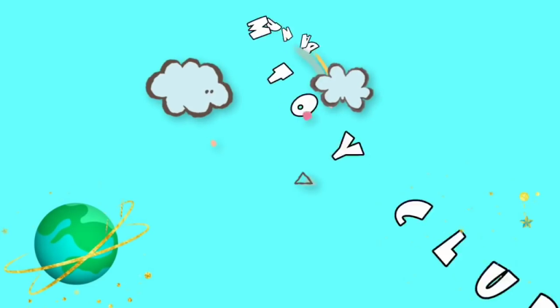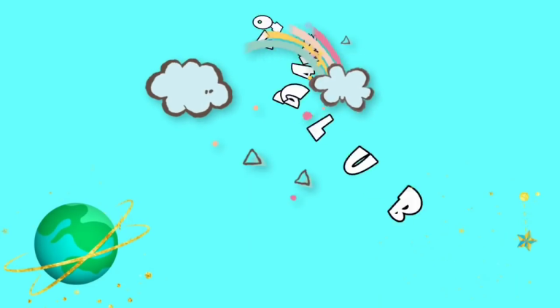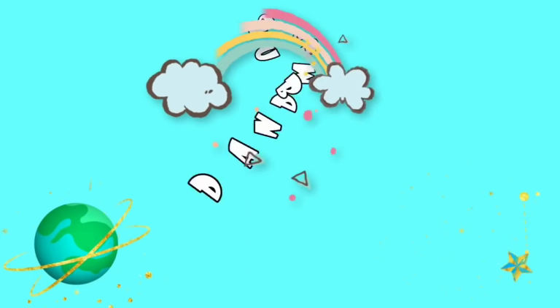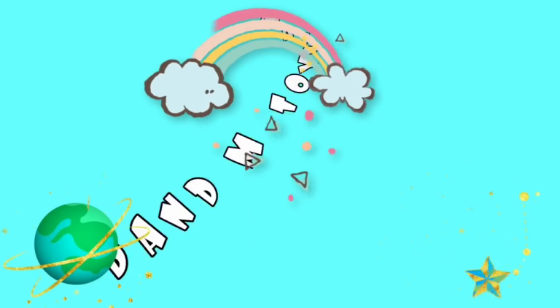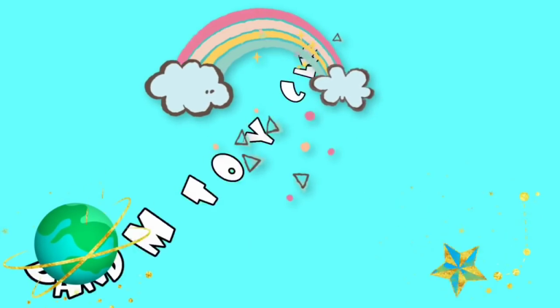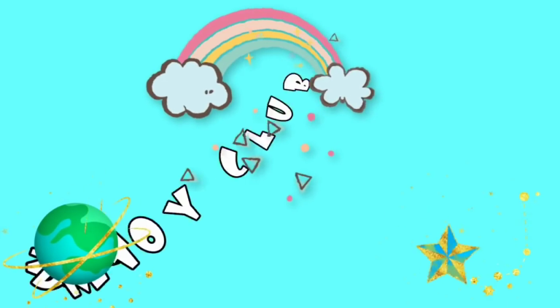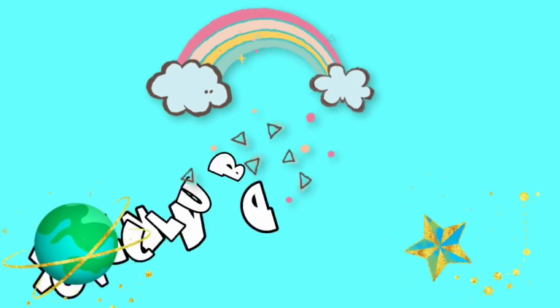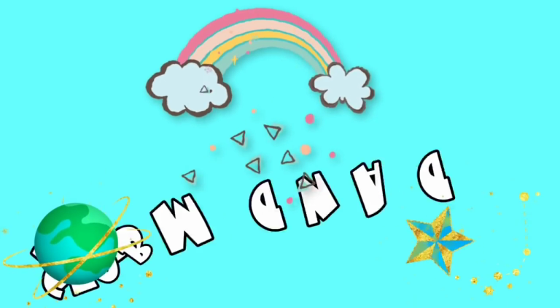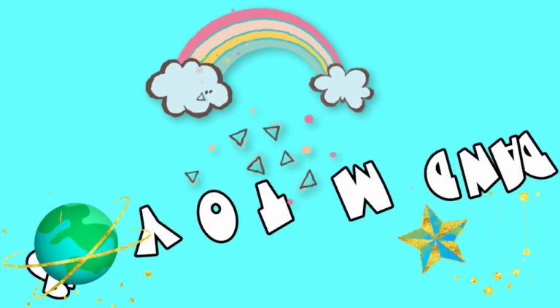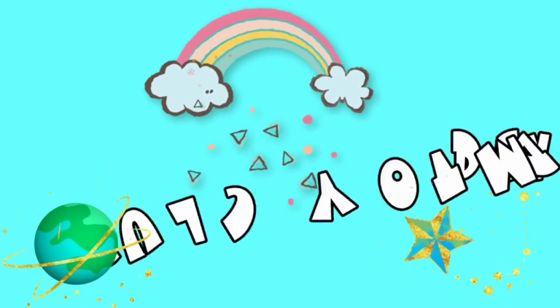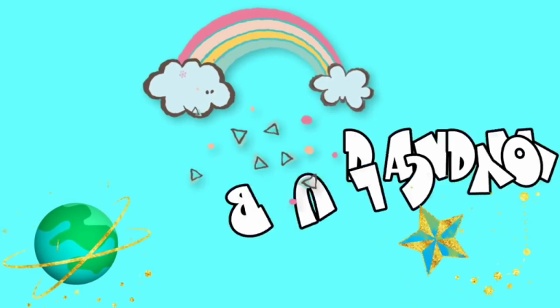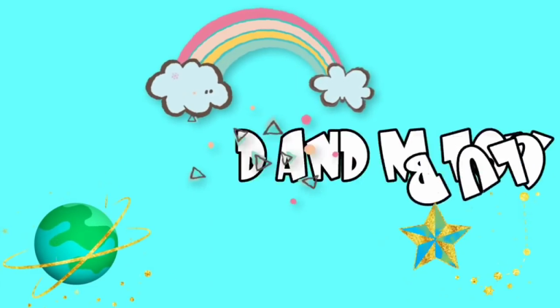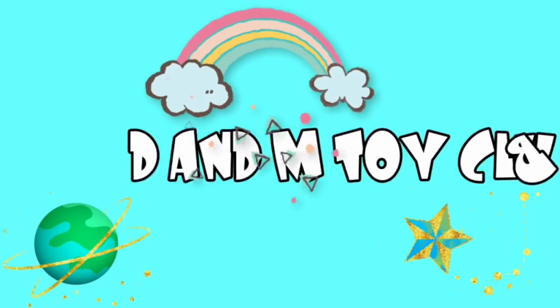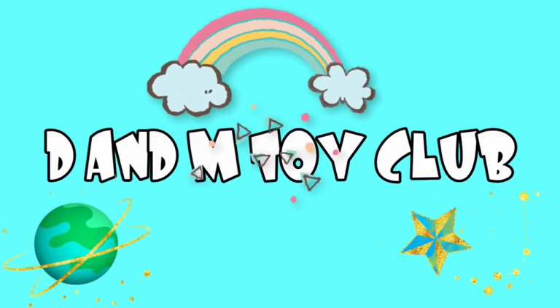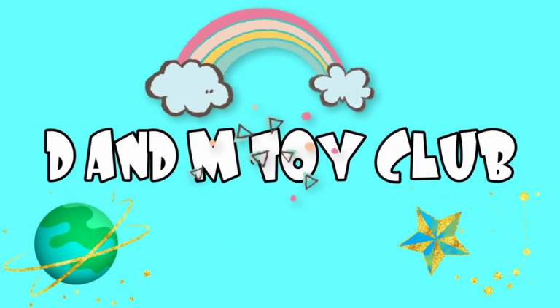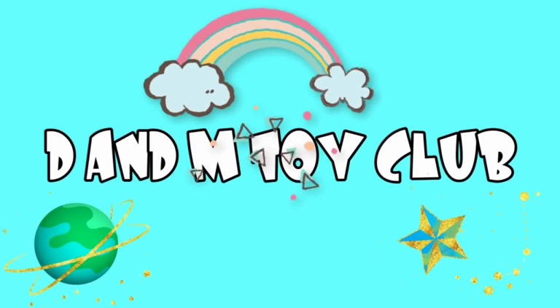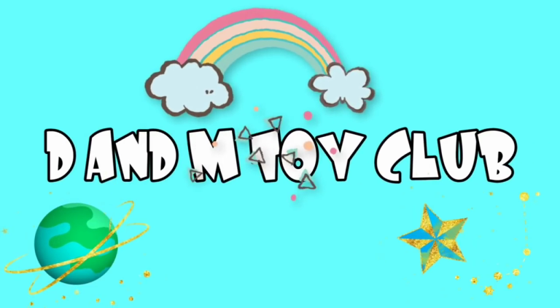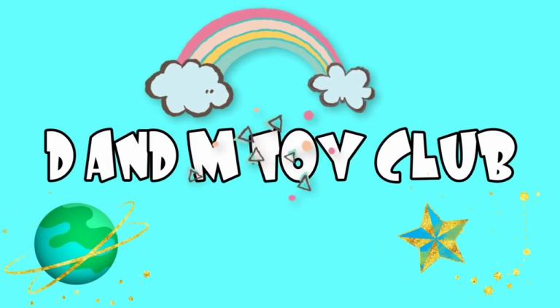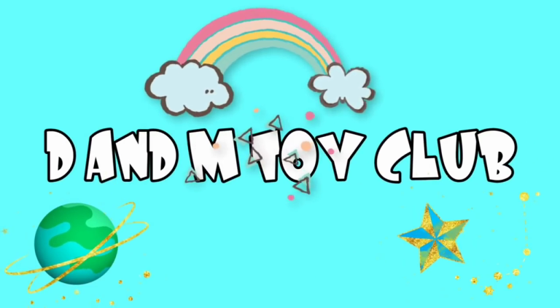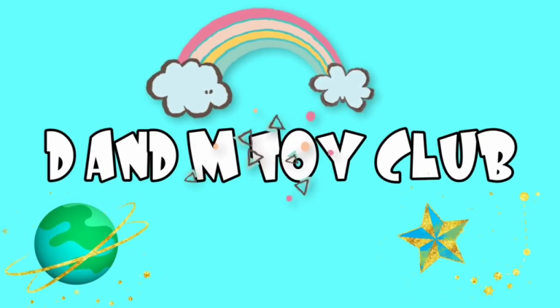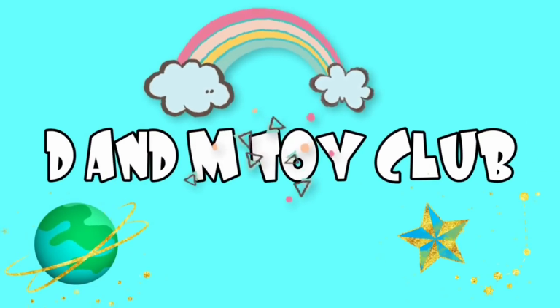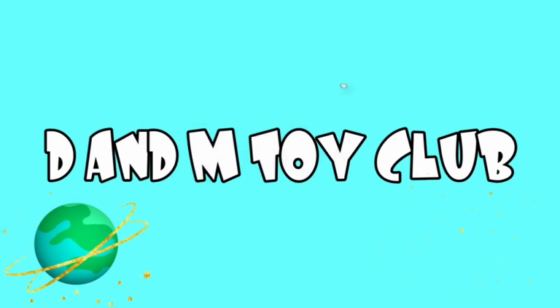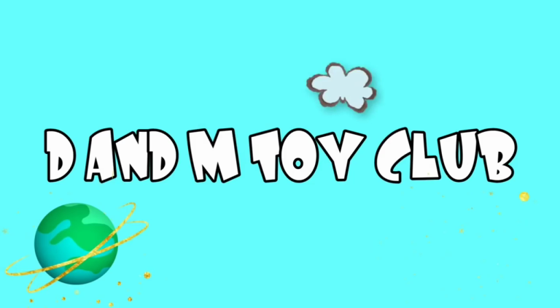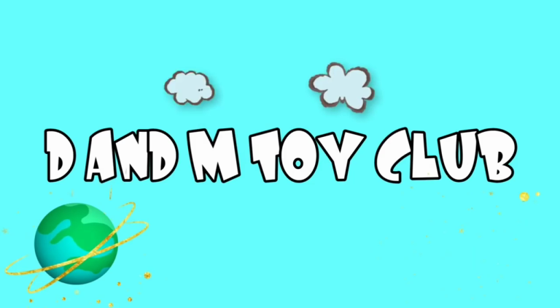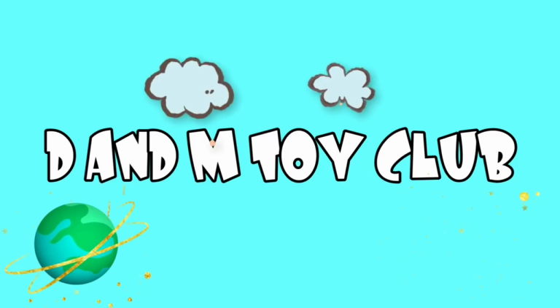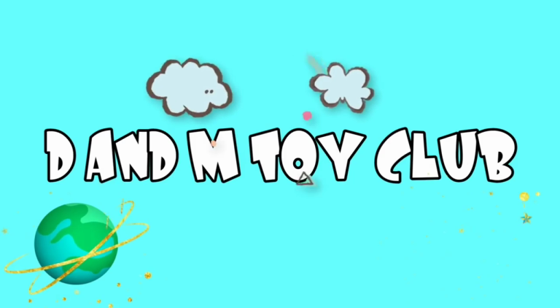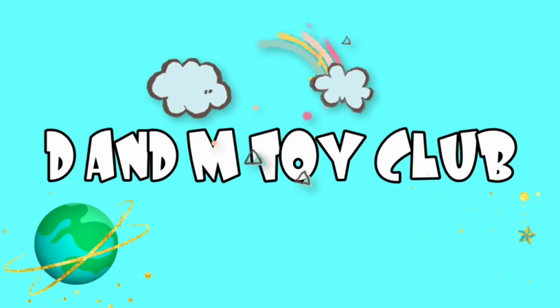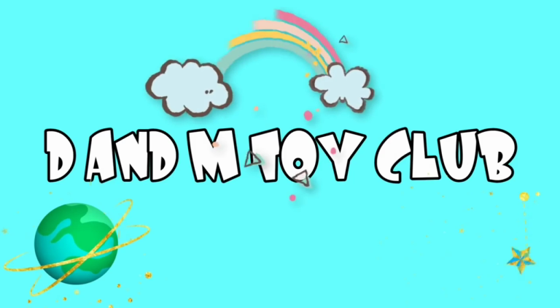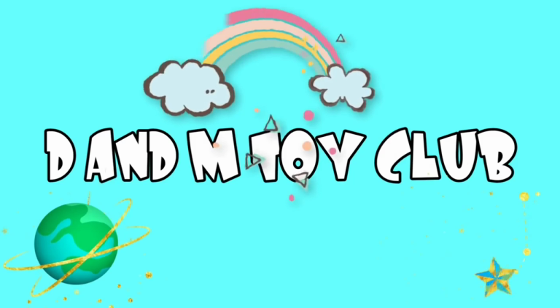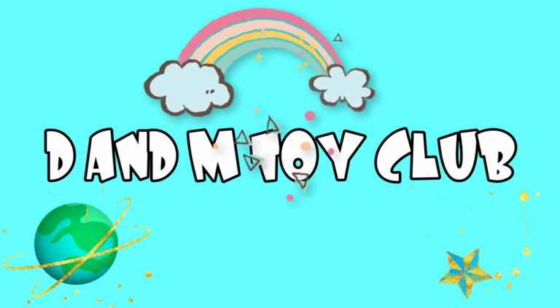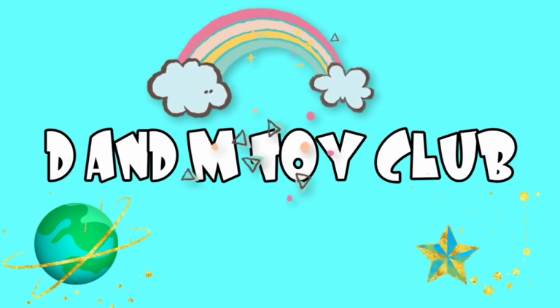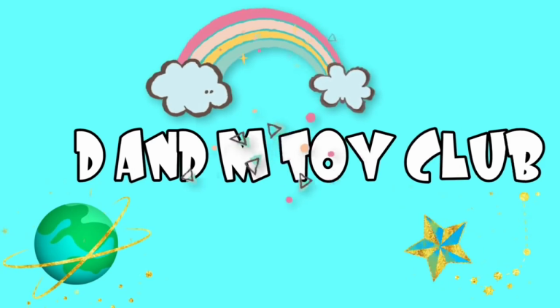Hey guys, it is time for the D.F.M. Toy Club! Let's go!